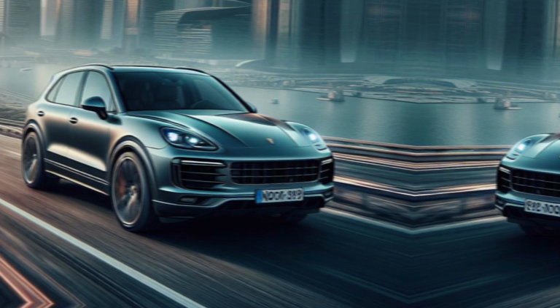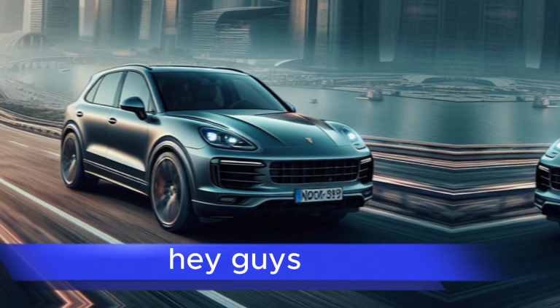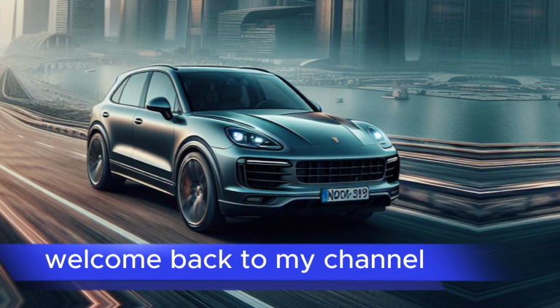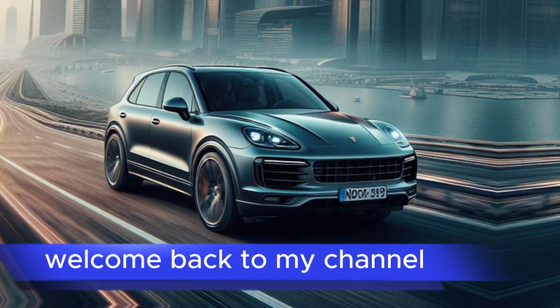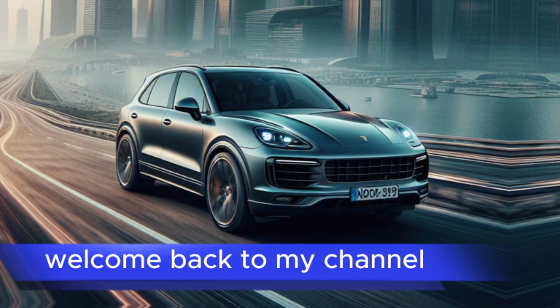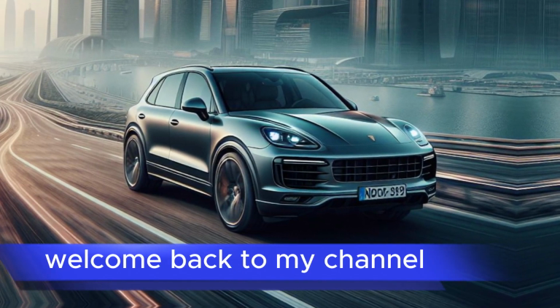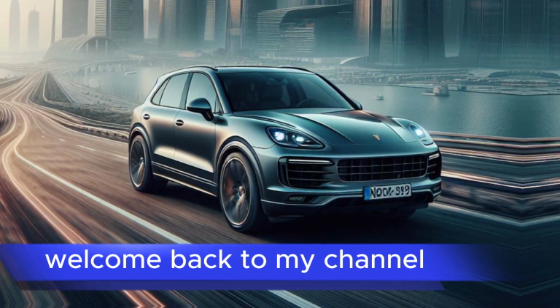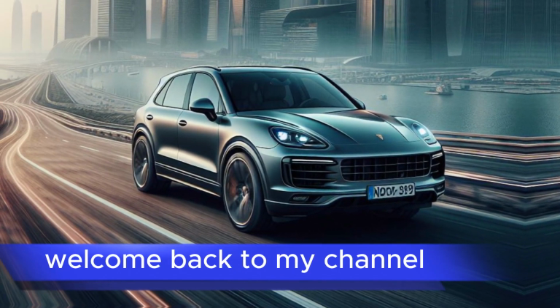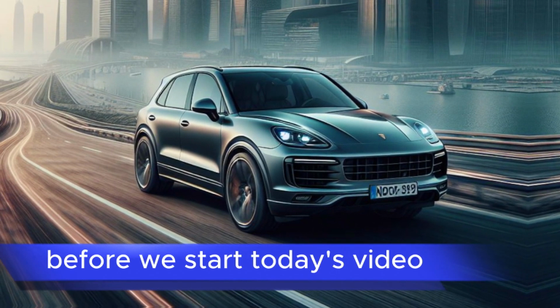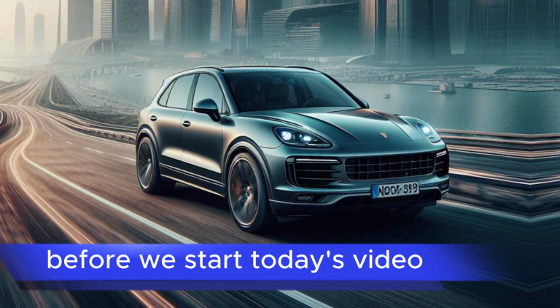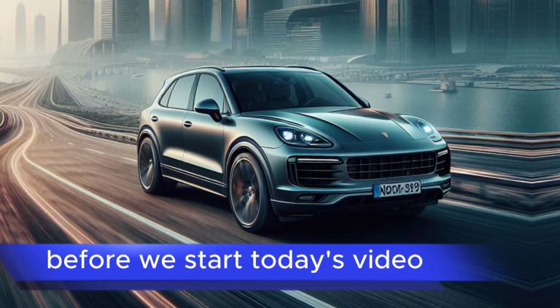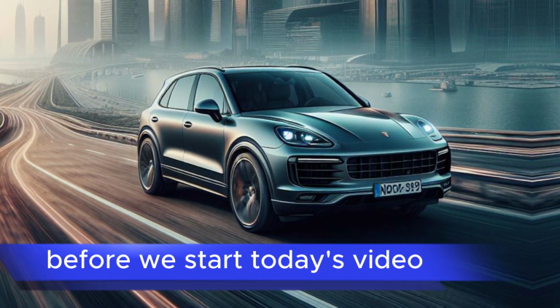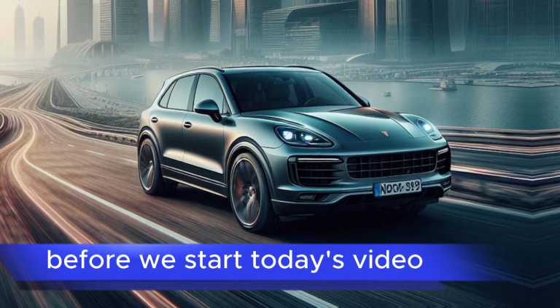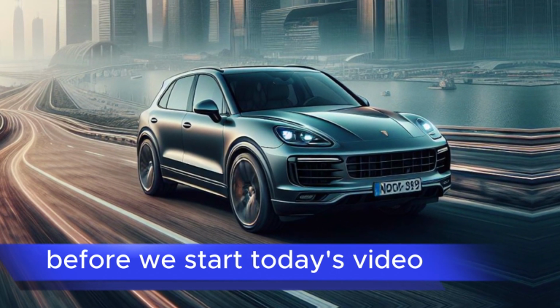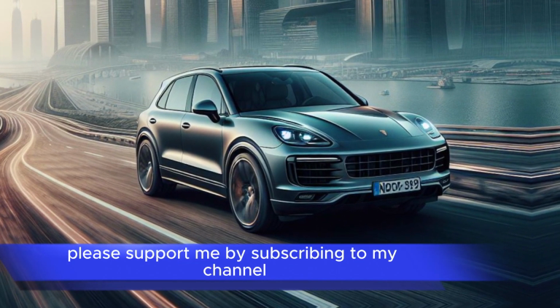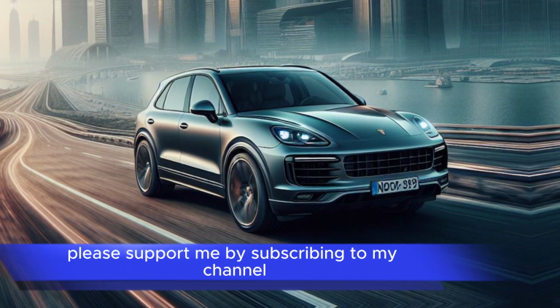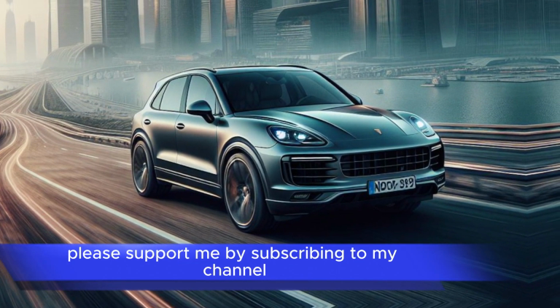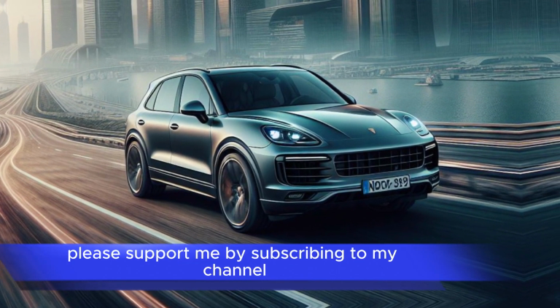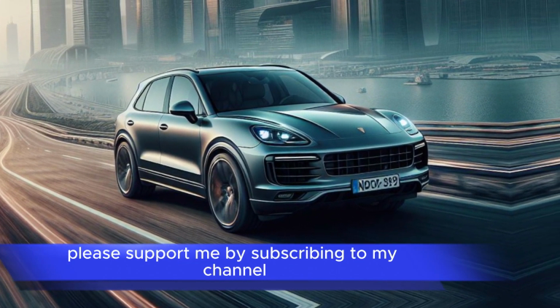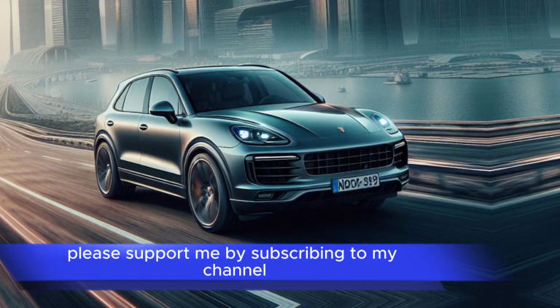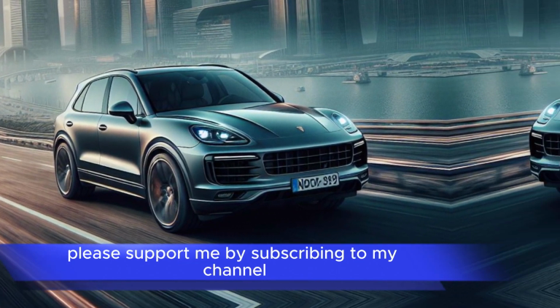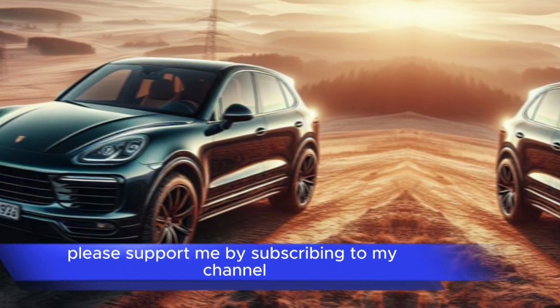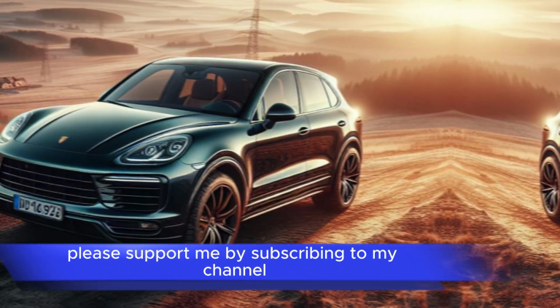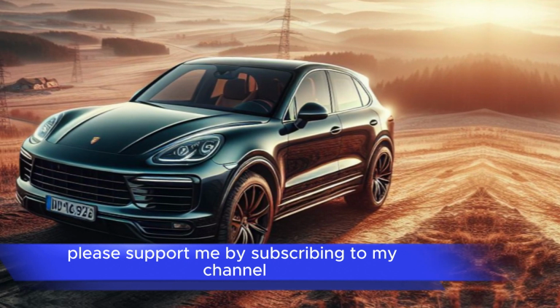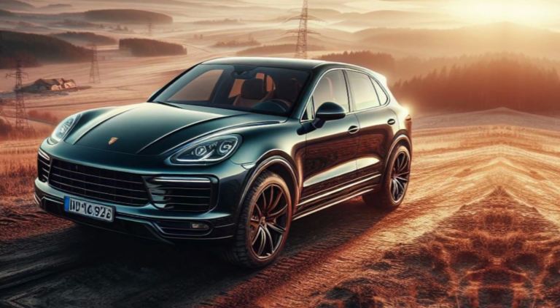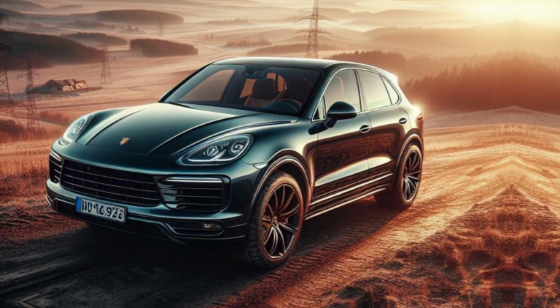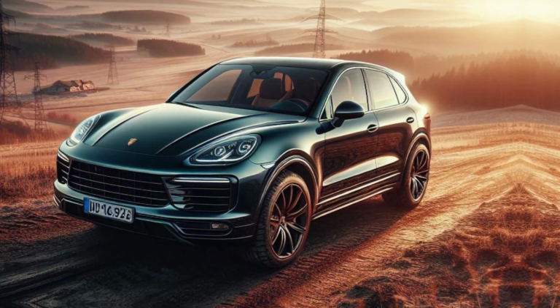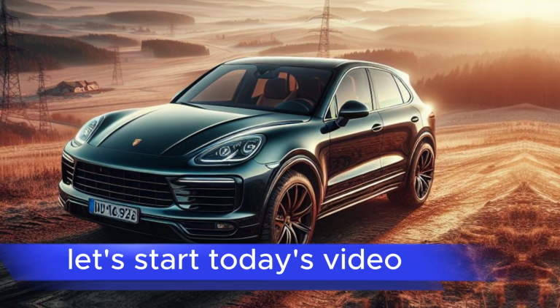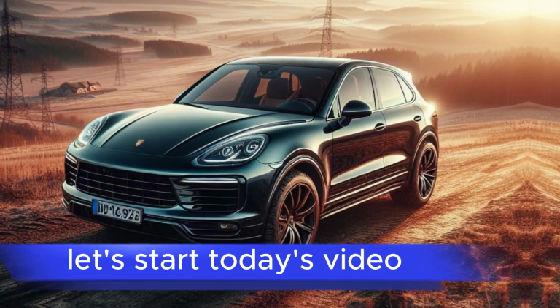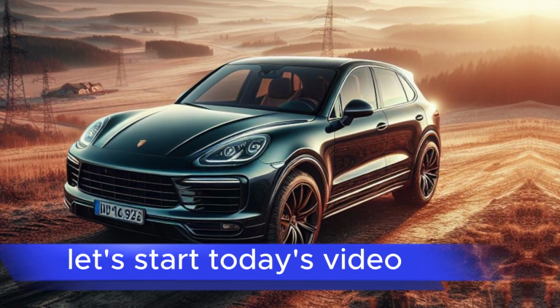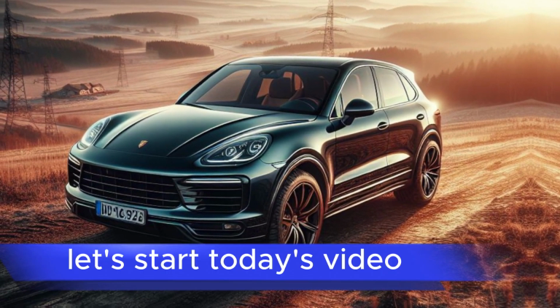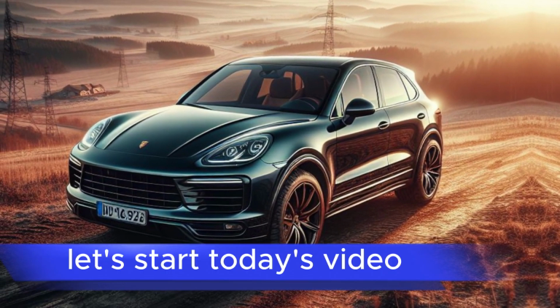Hey guys, welcome back to my channel. Before we start today's video, please support me by subscribing to my channel. Let's start today's video.